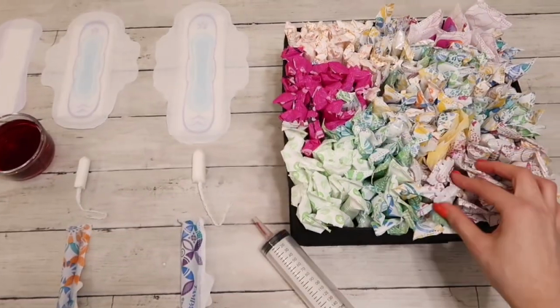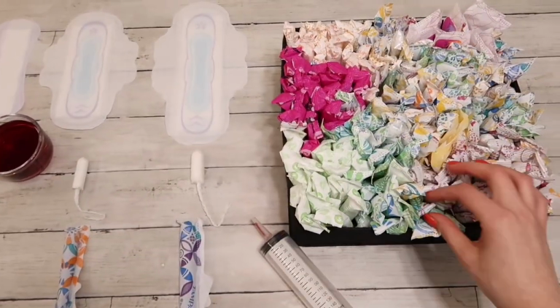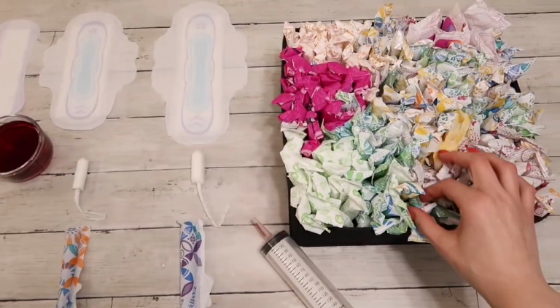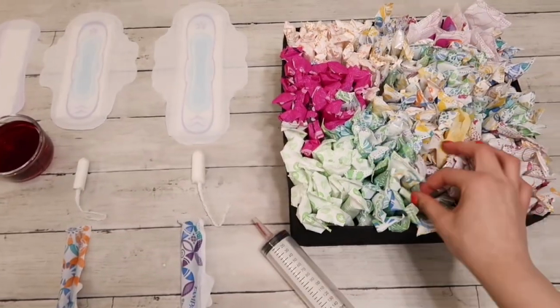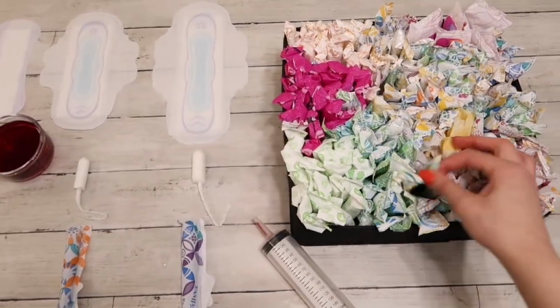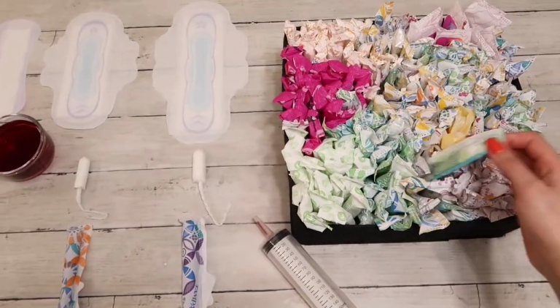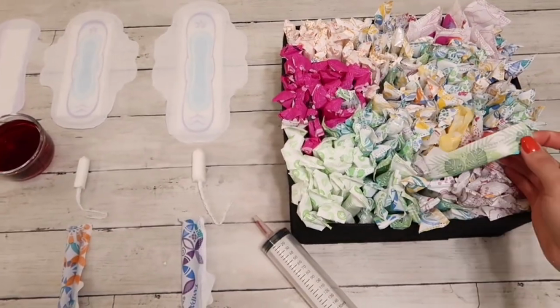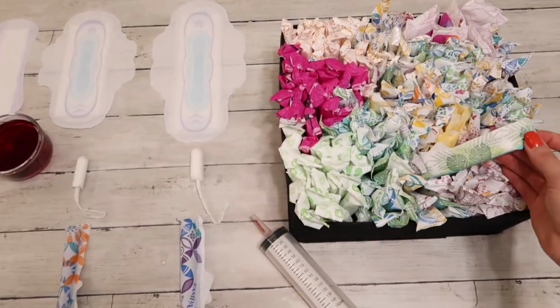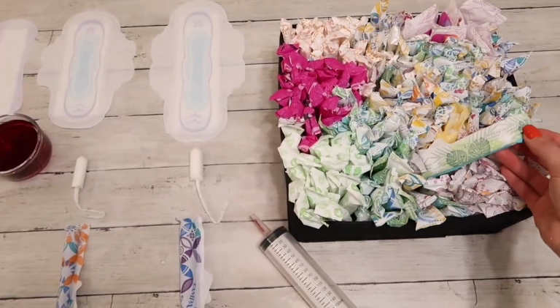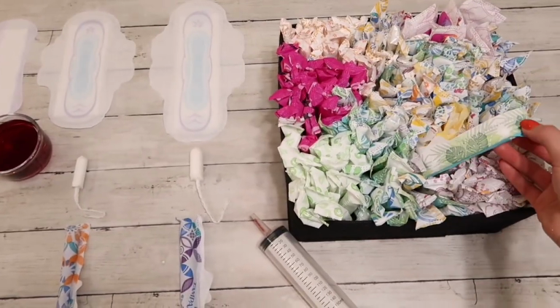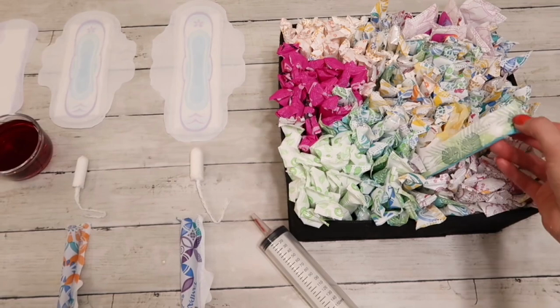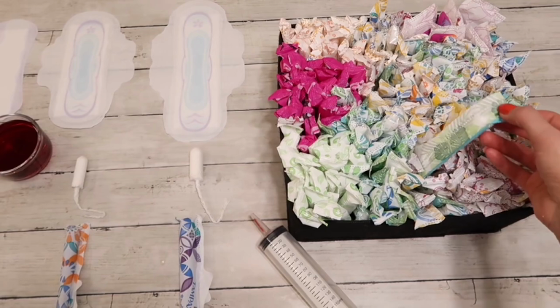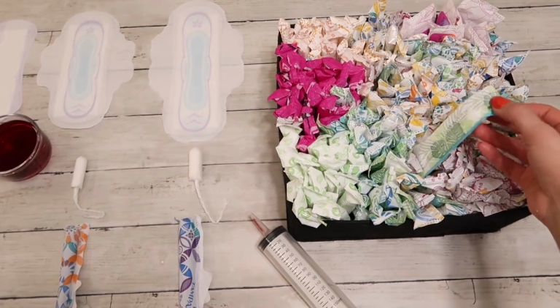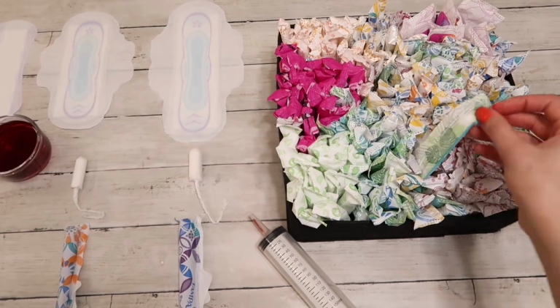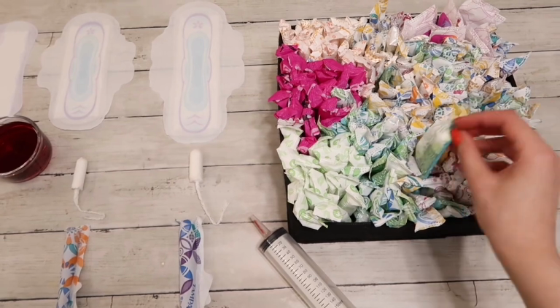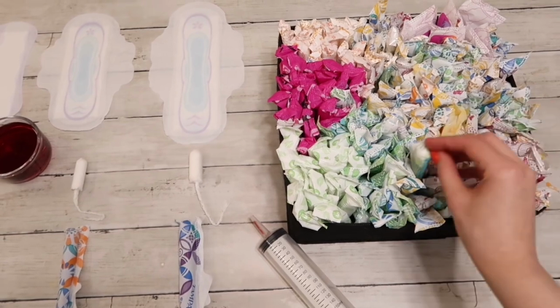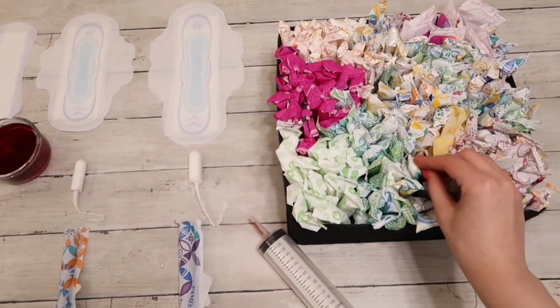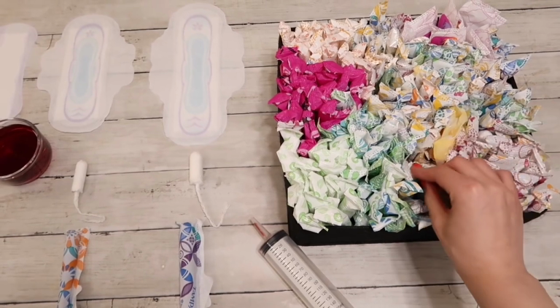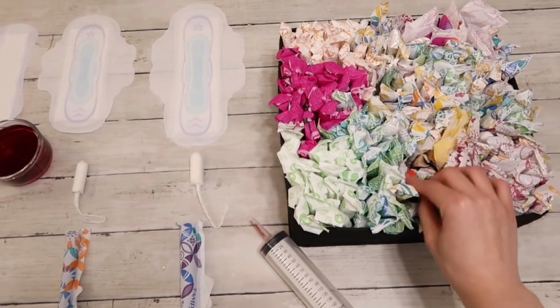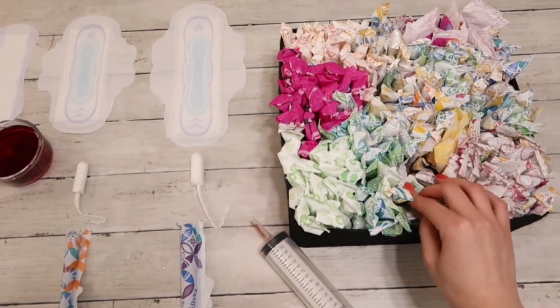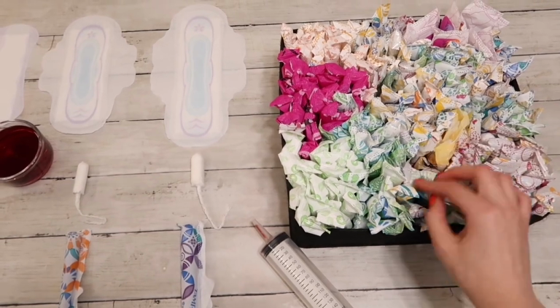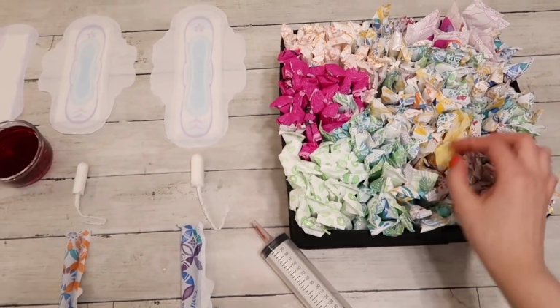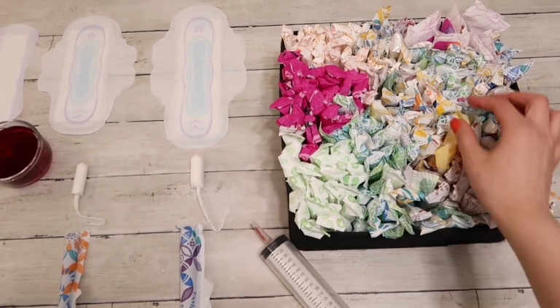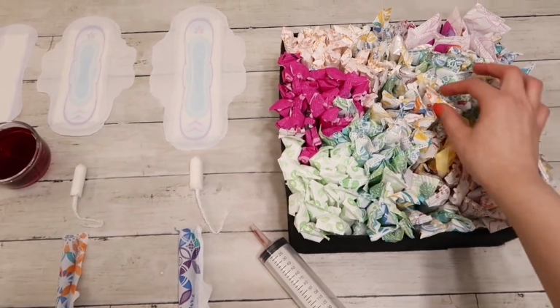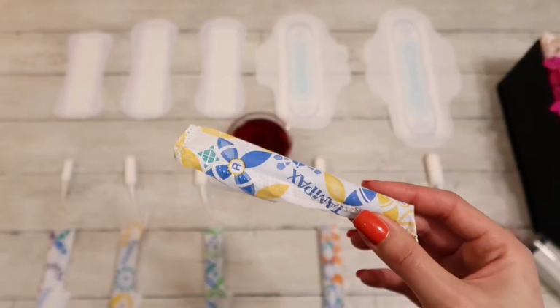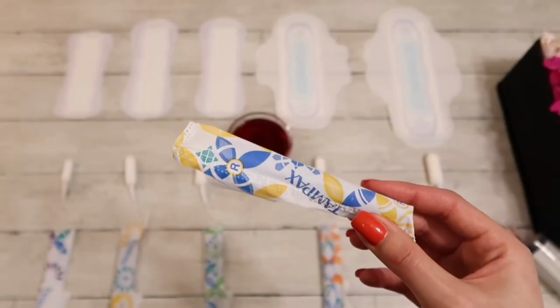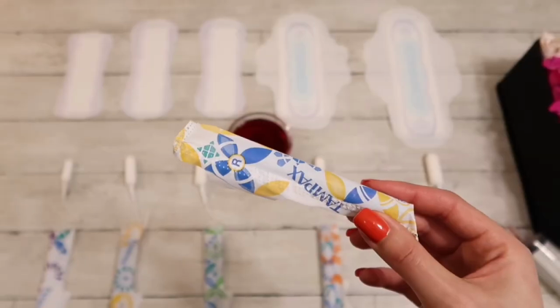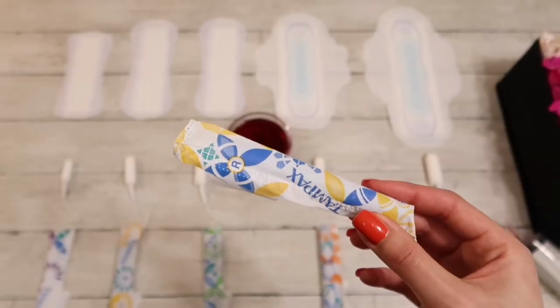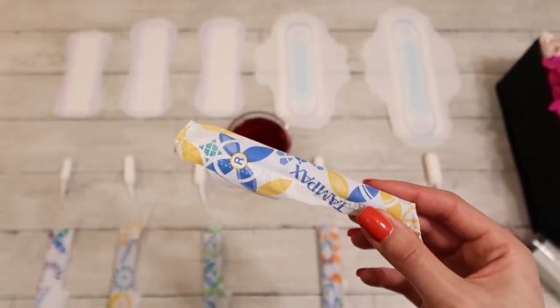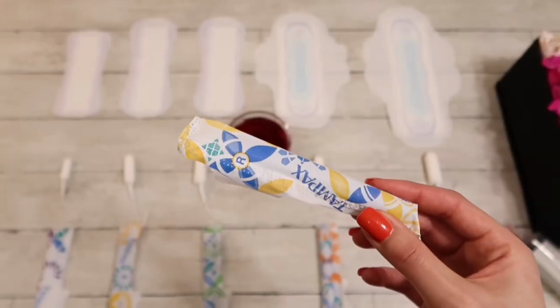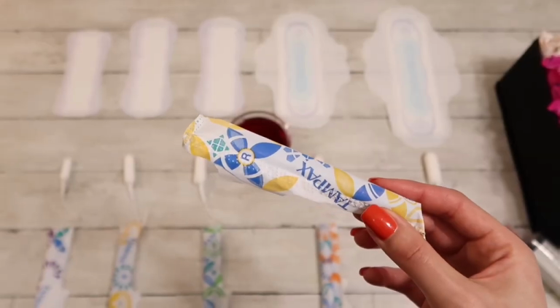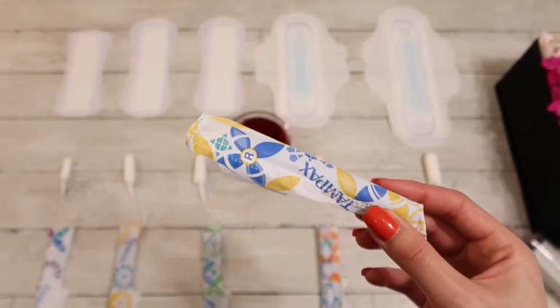But since I used Tampax Pearl for so many years, I thought it would be a good idea to share with you a review. So let's go ahead and get started.